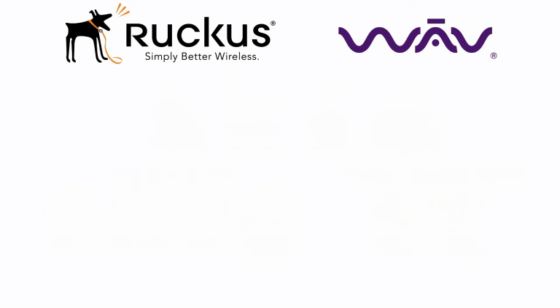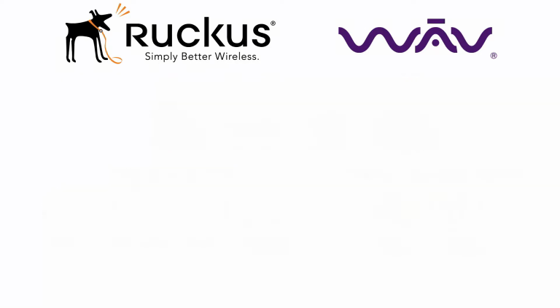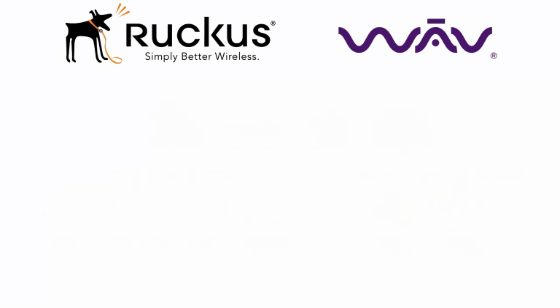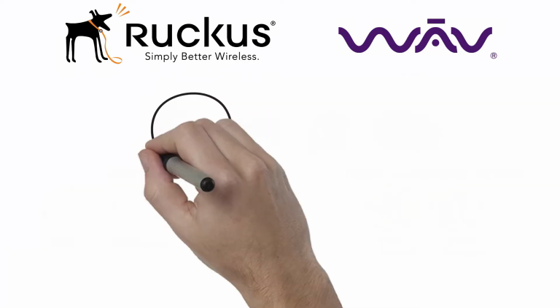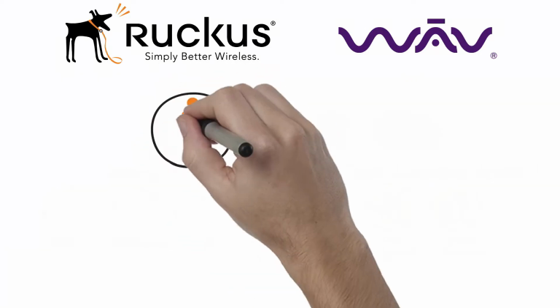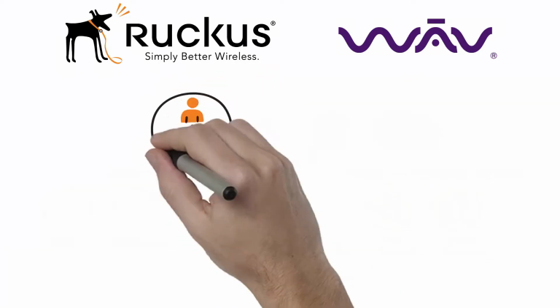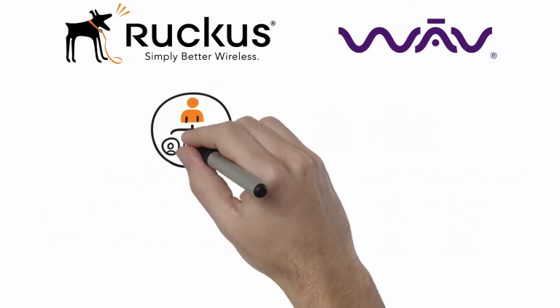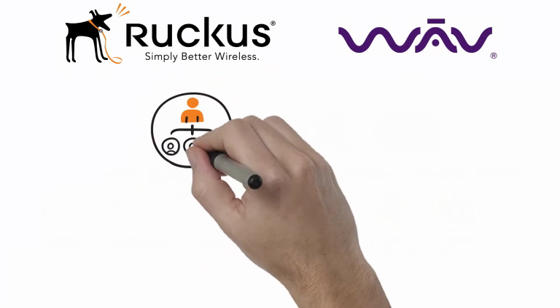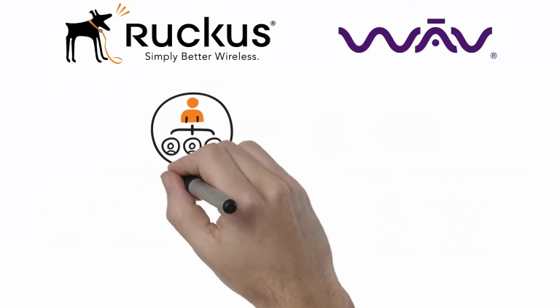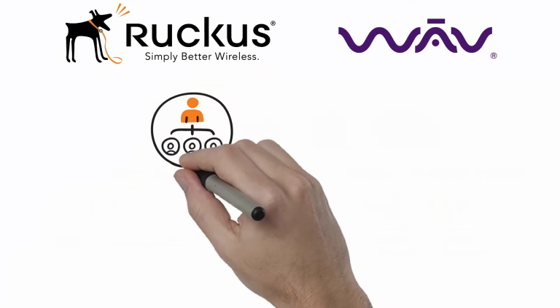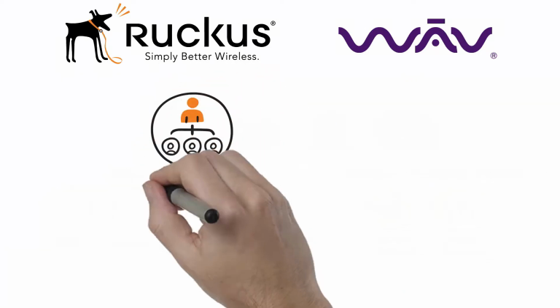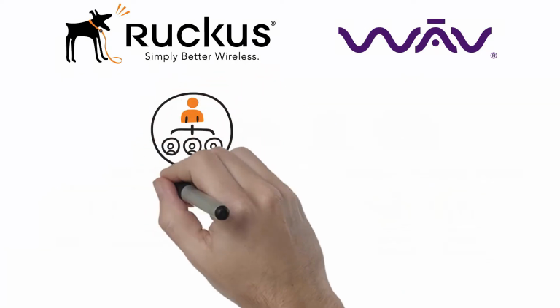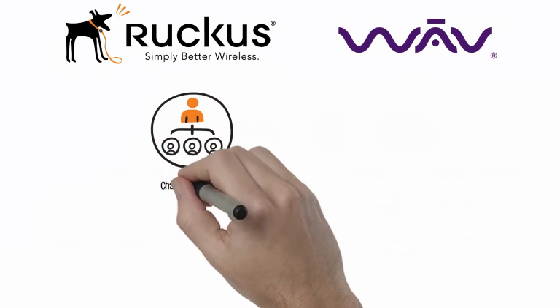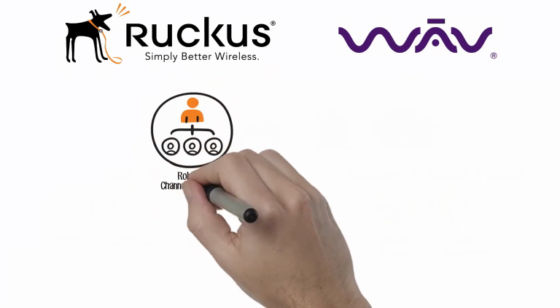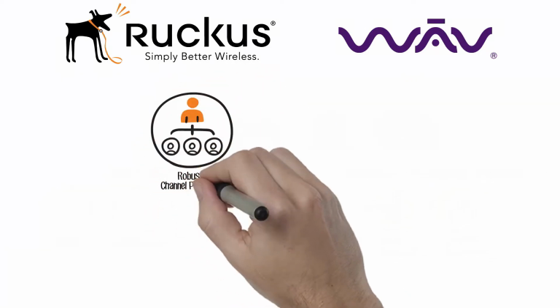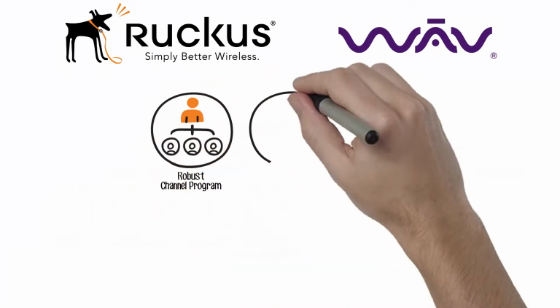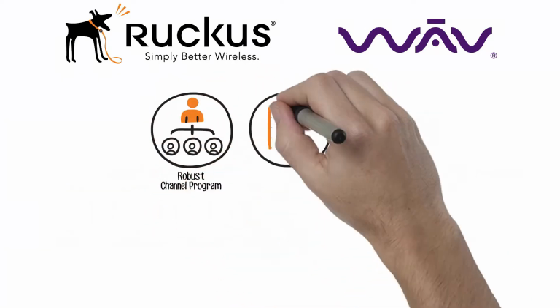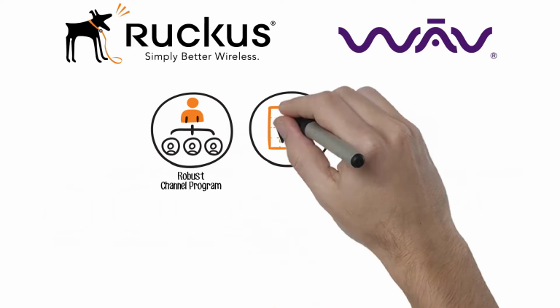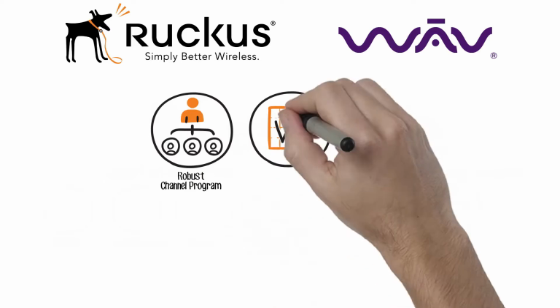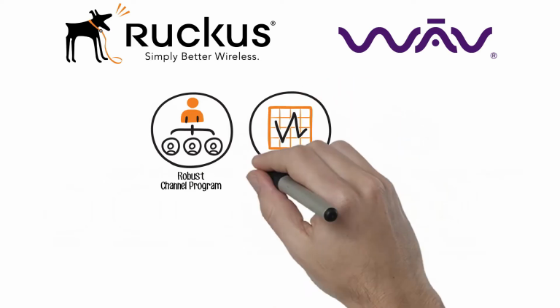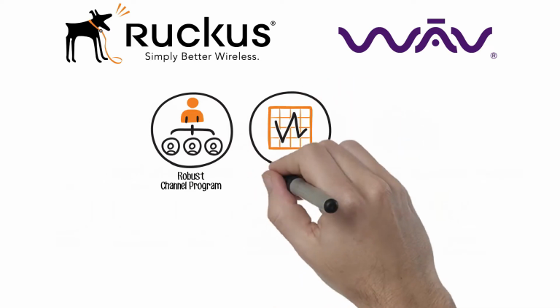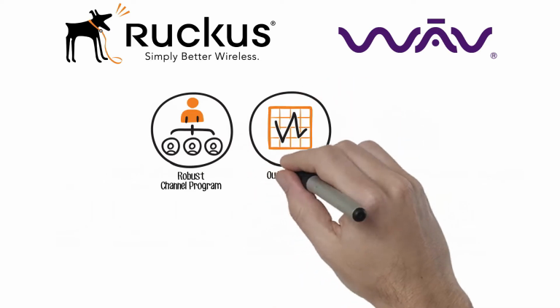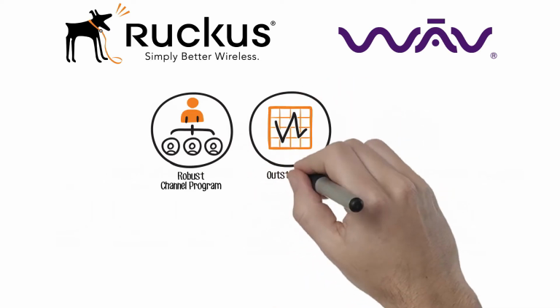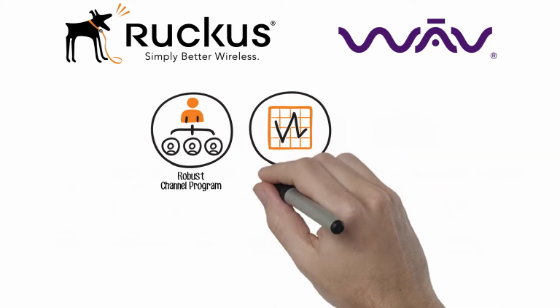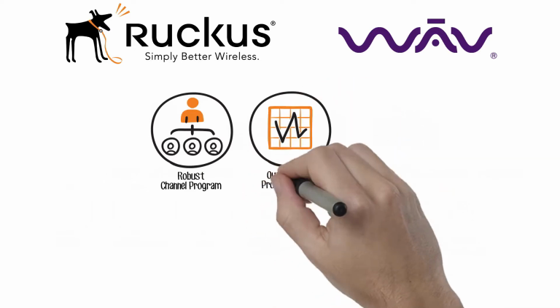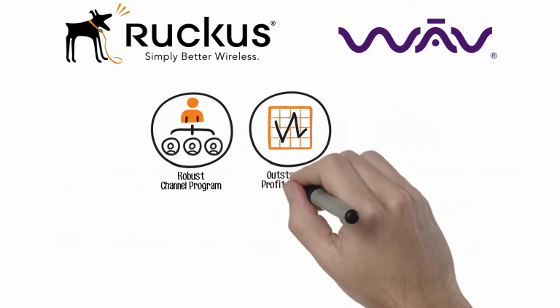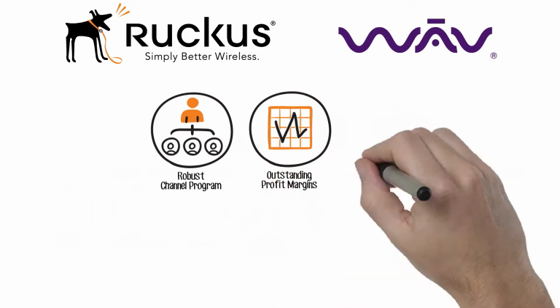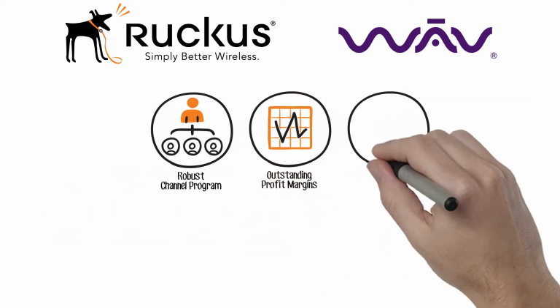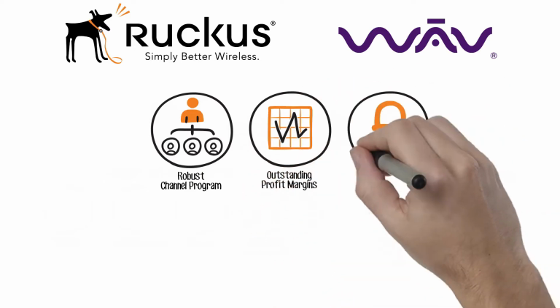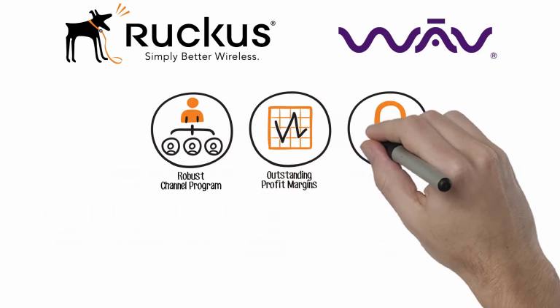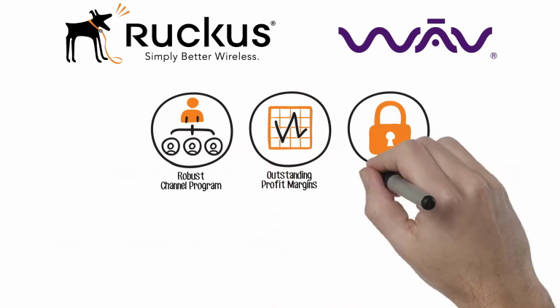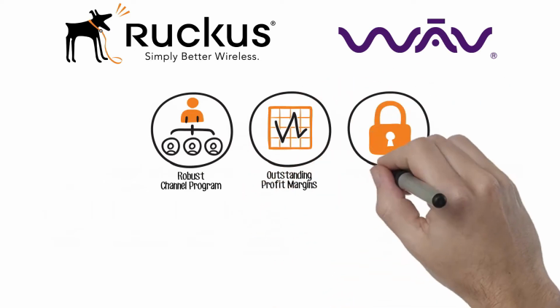Wired and wireless networking present a massive market opportunity for resellers, and Wave invites you to join the Ruckus Networking family.